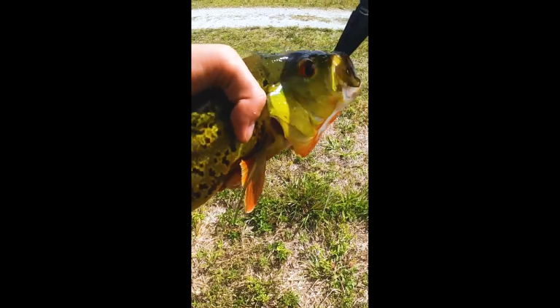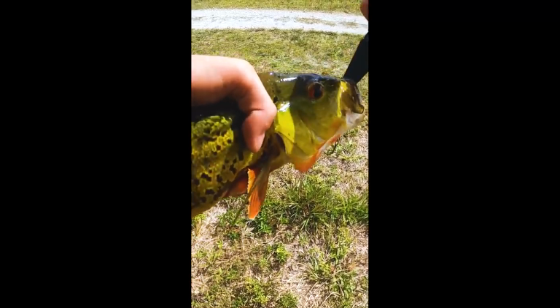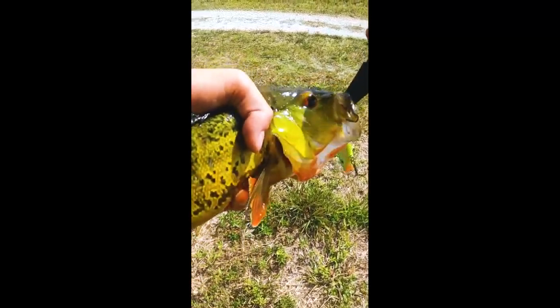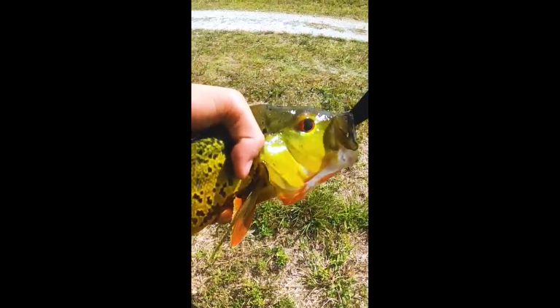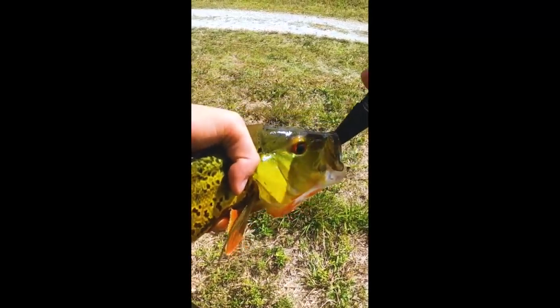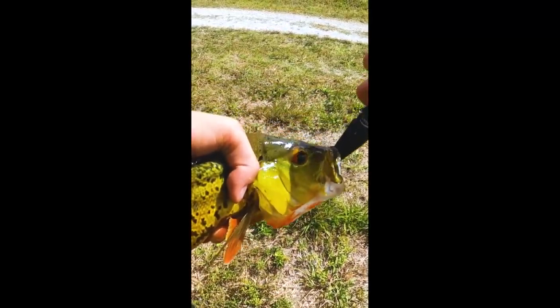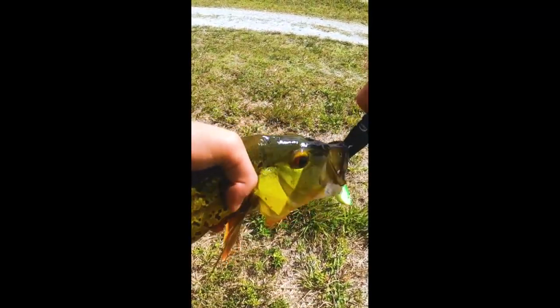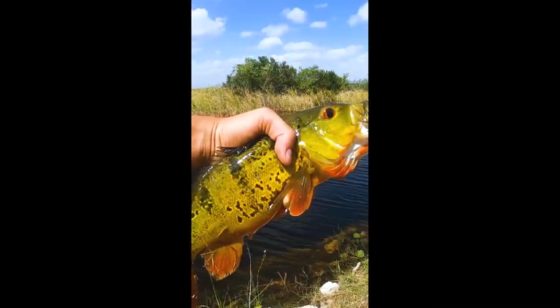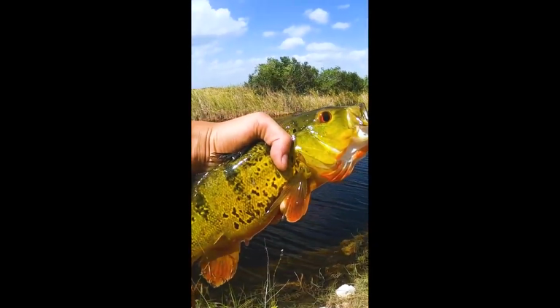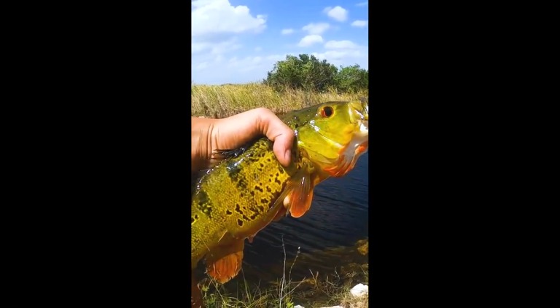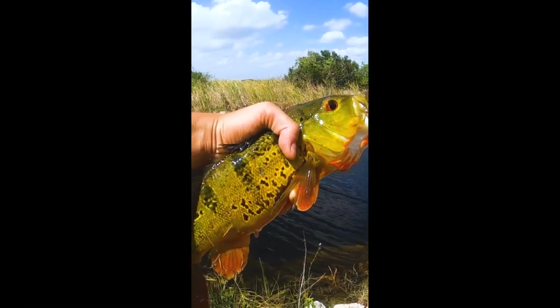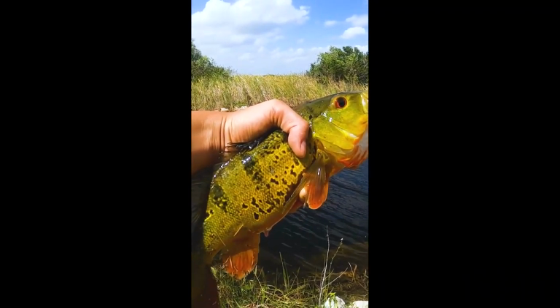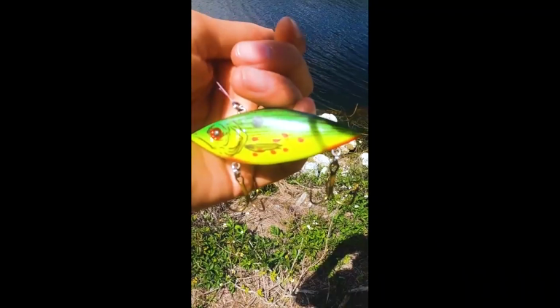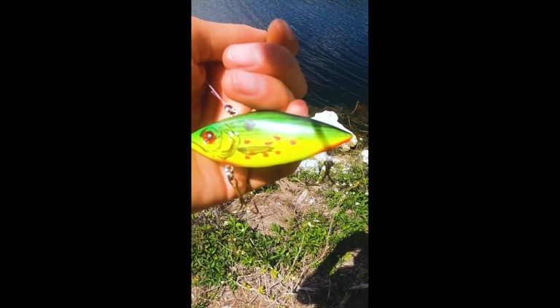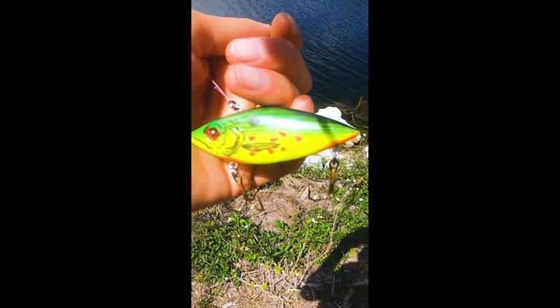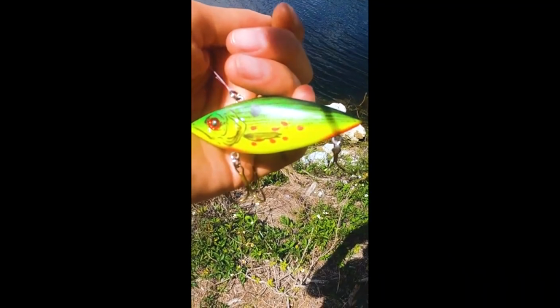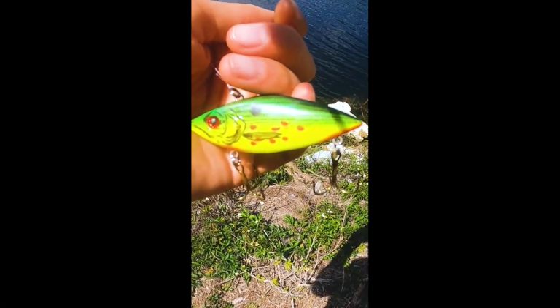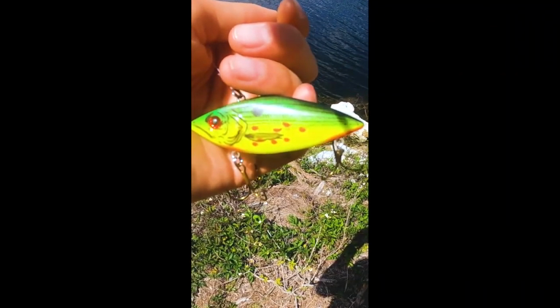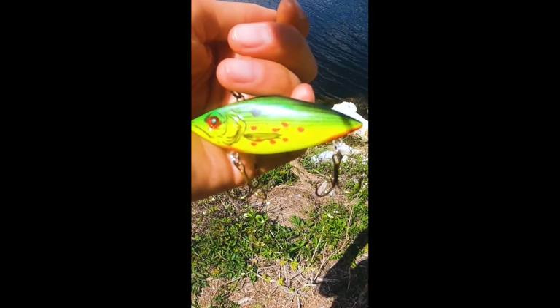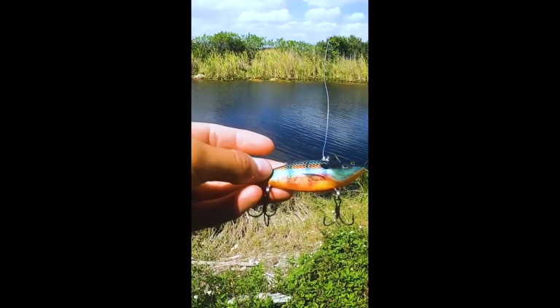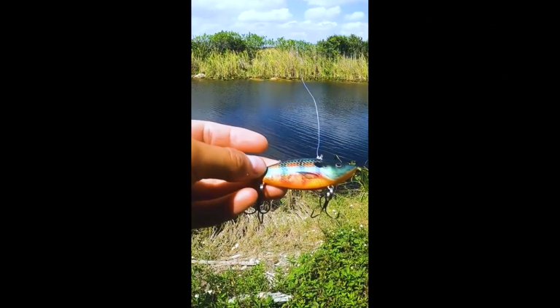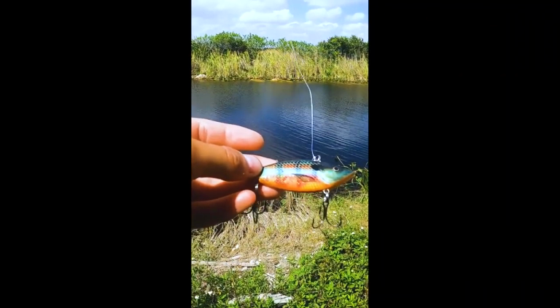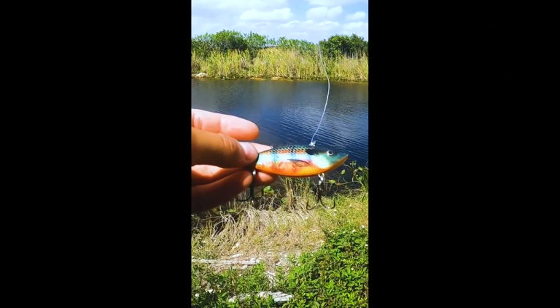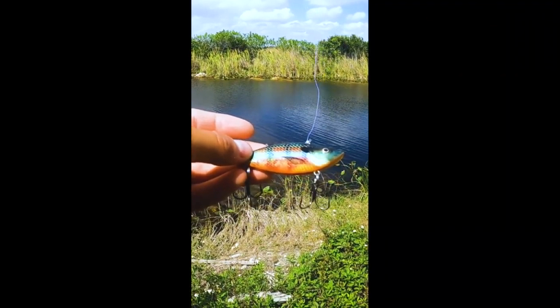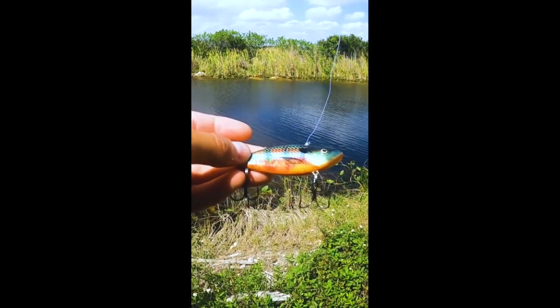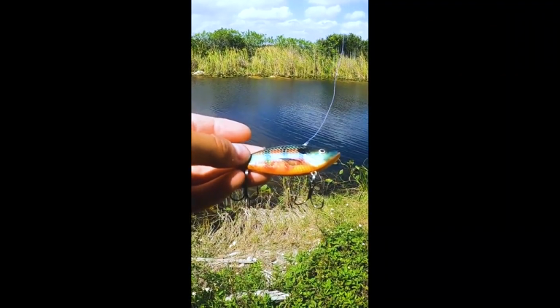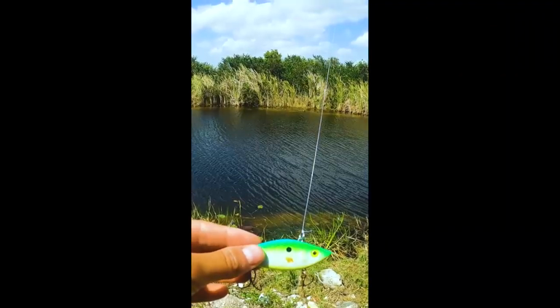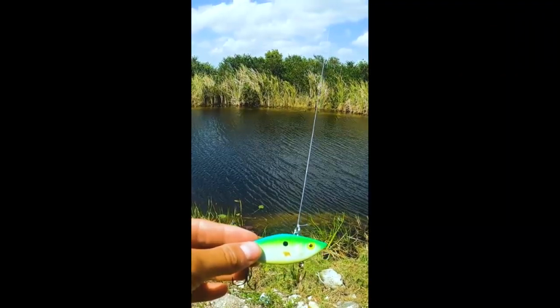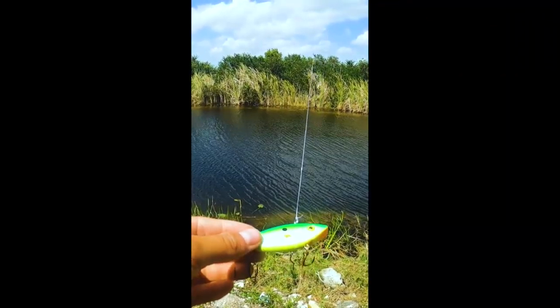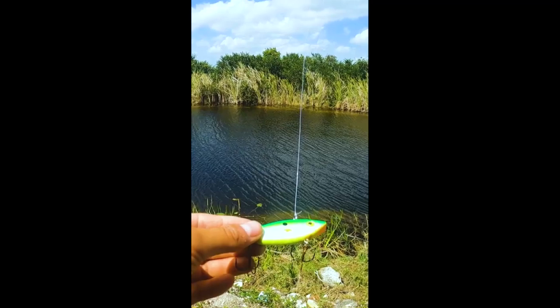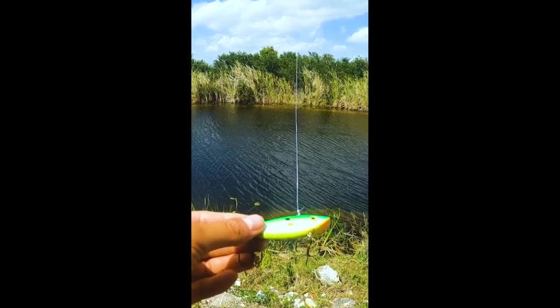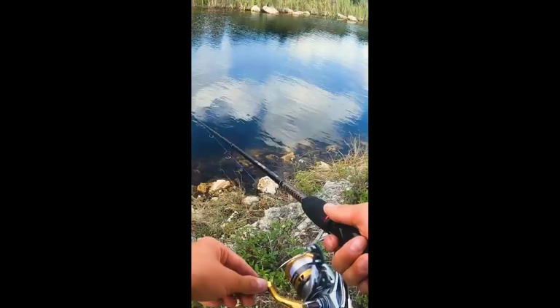How to catch peacock bass. When picking out your lure, you want to use bright colors like these.